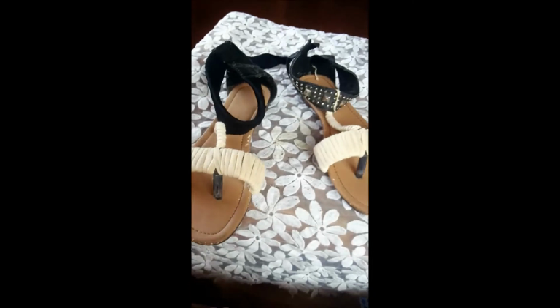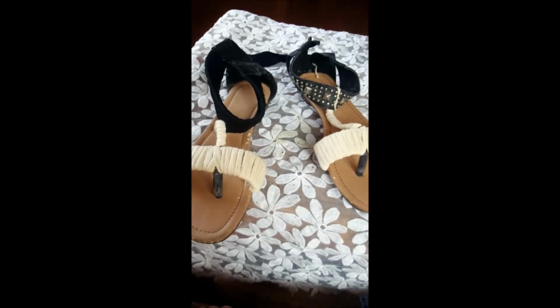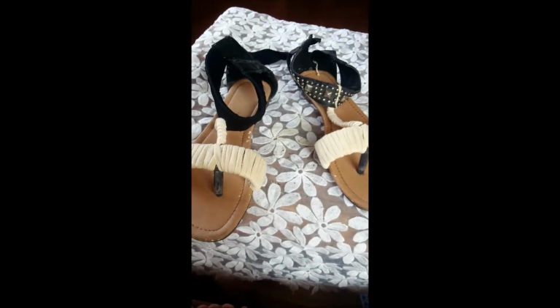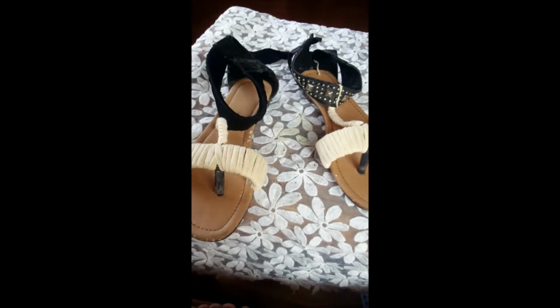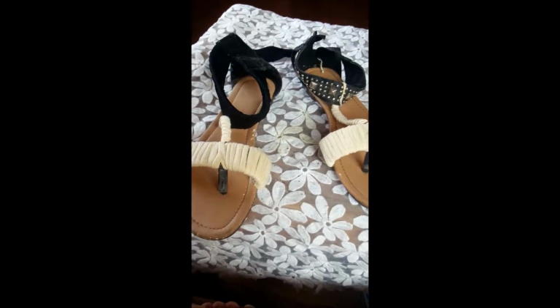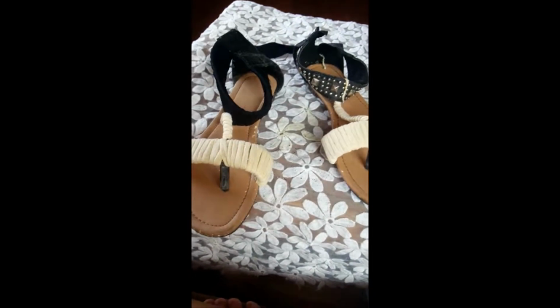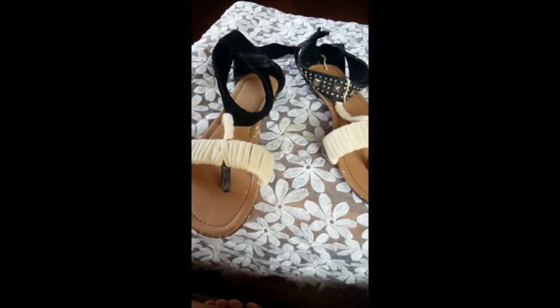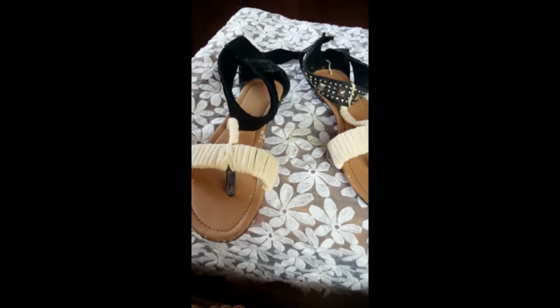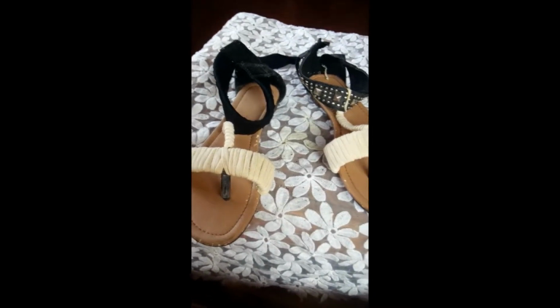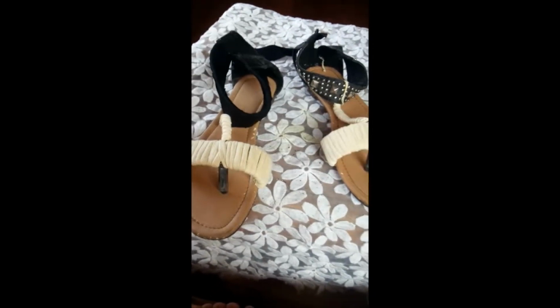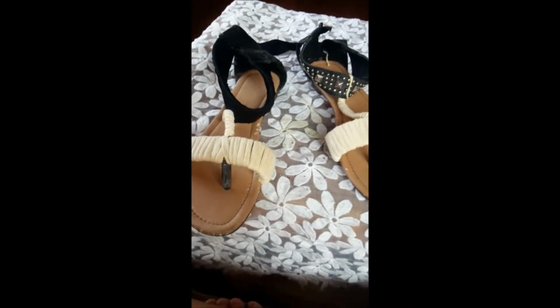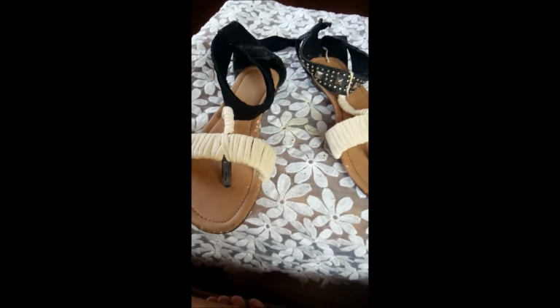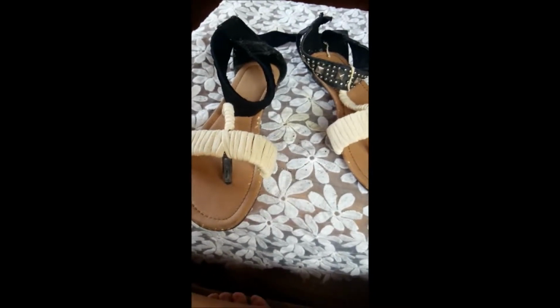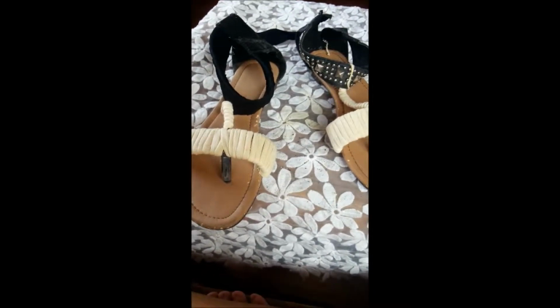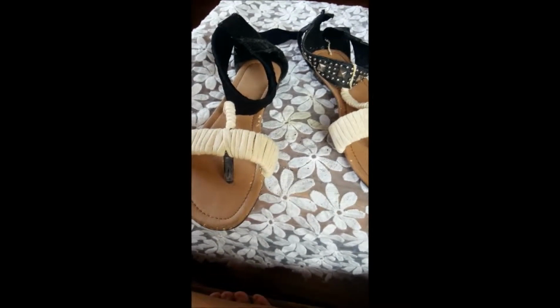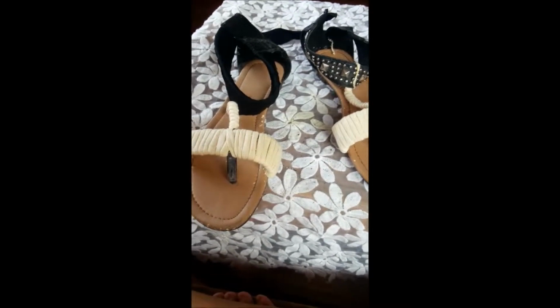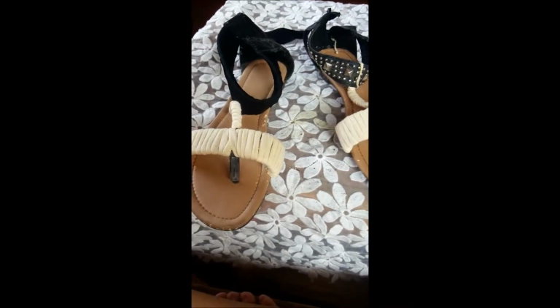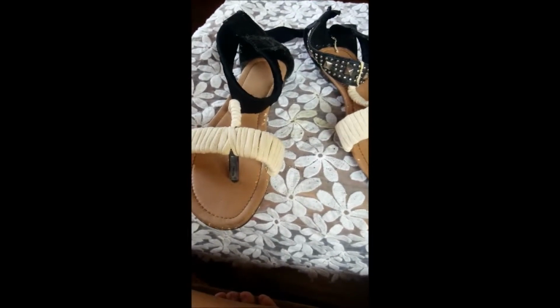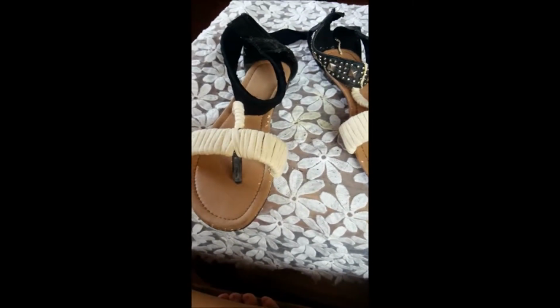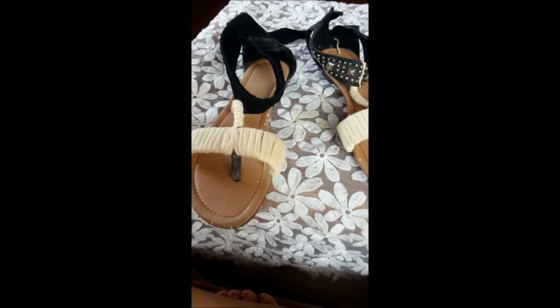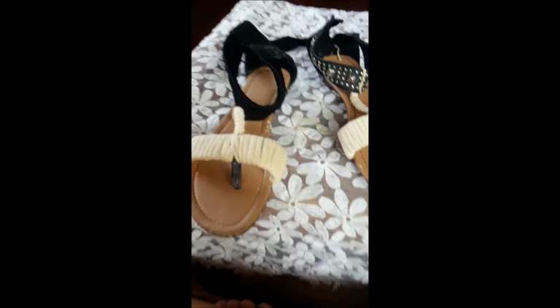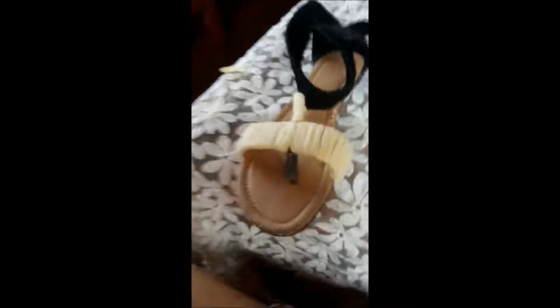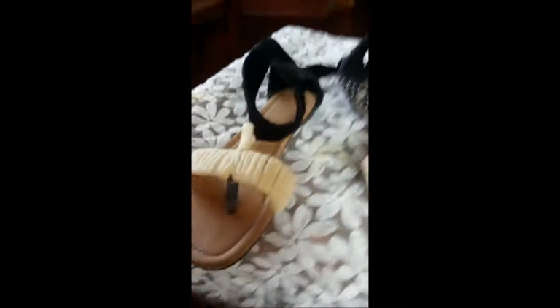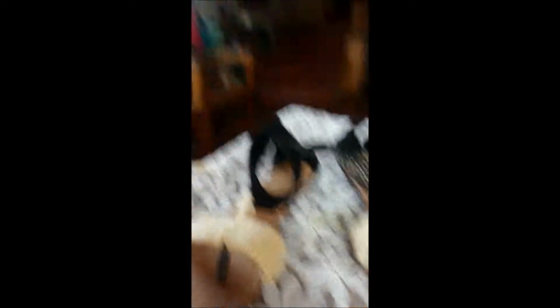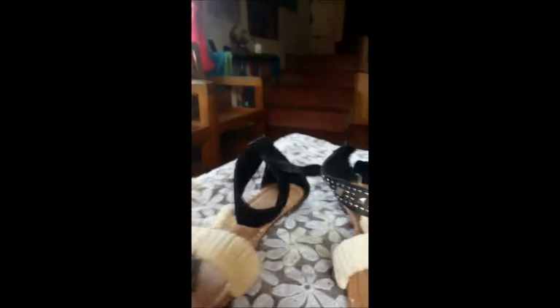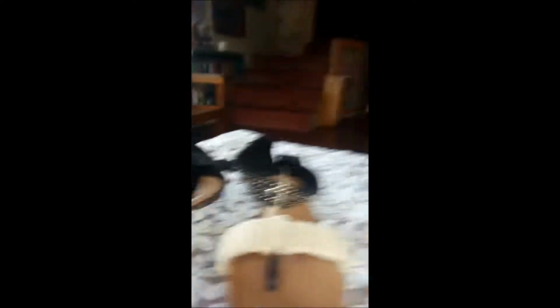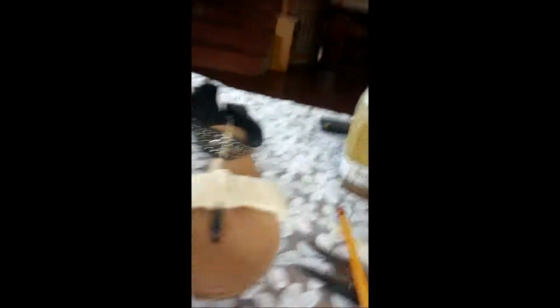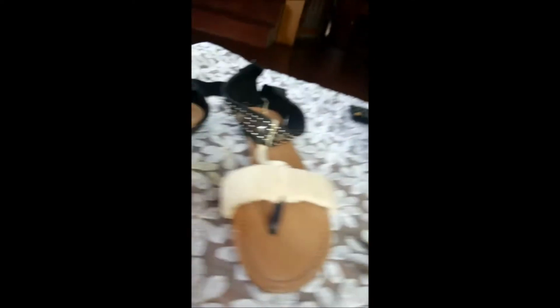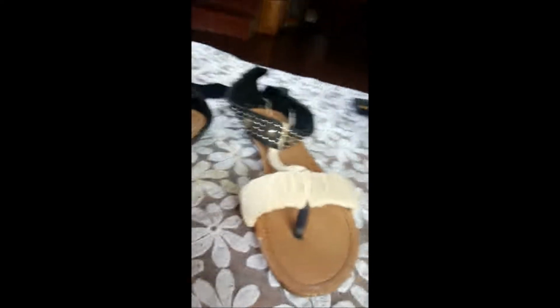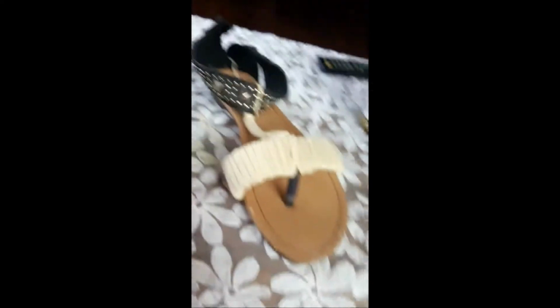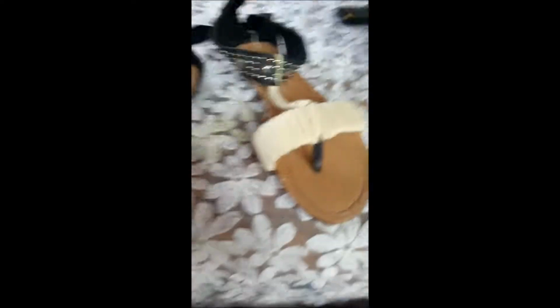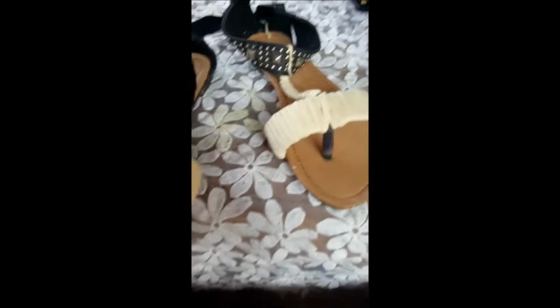As you can see, I already did the sandals and I forgot to film how I did it, but I filmed a few shots, so enjoy!